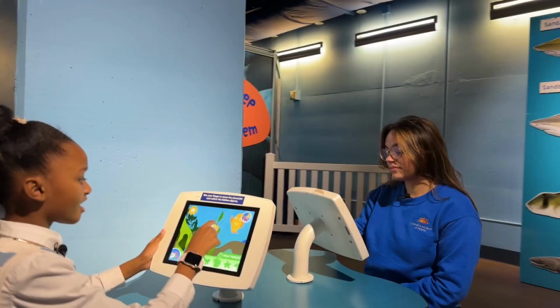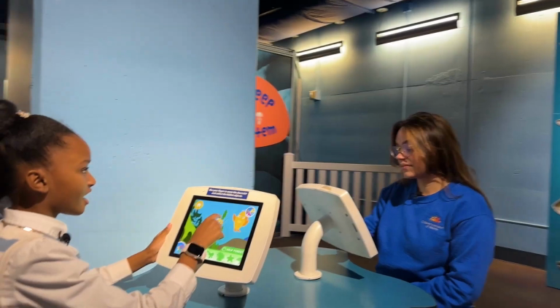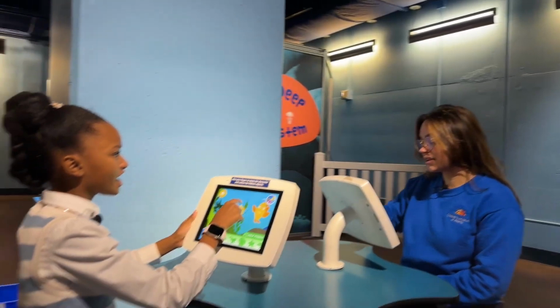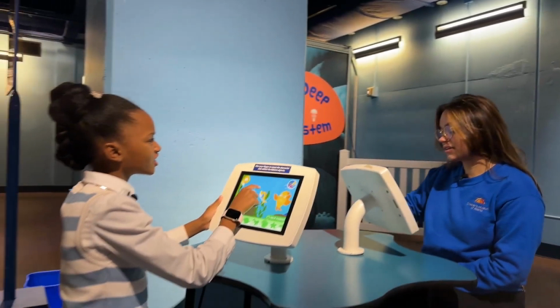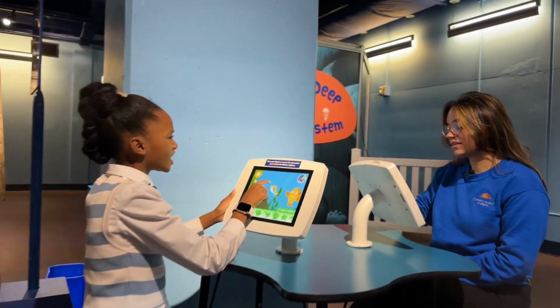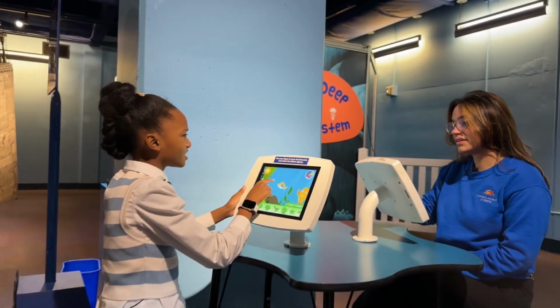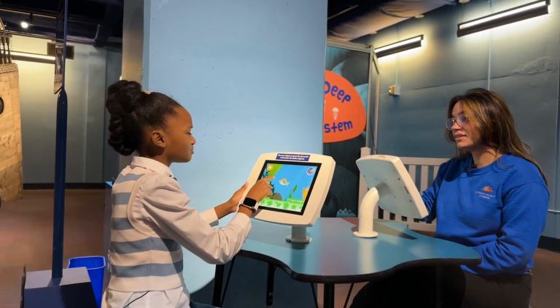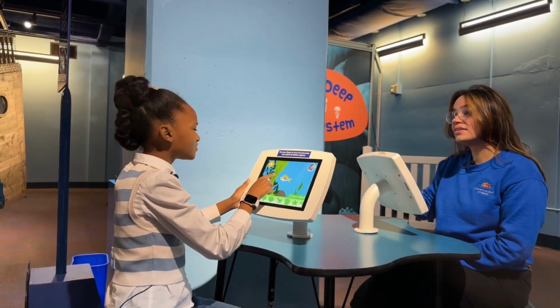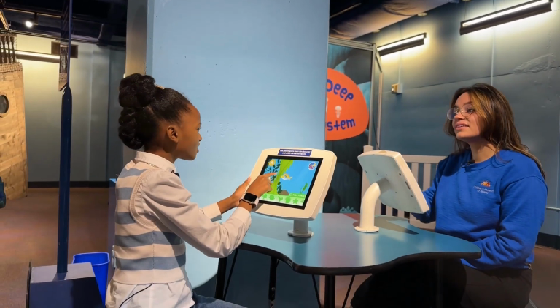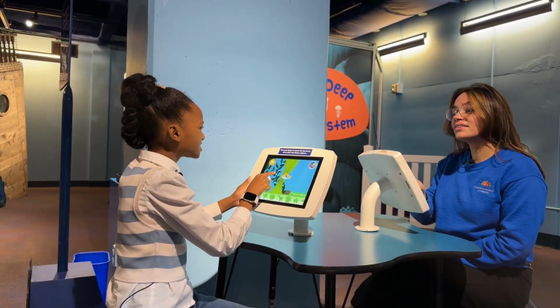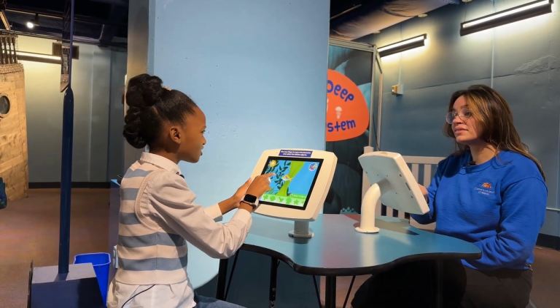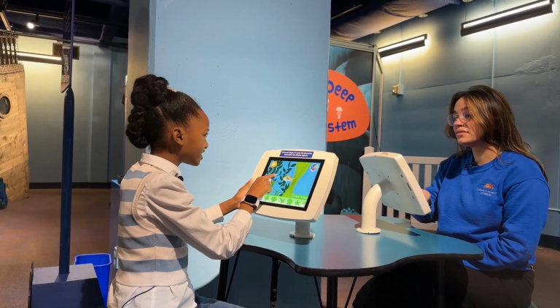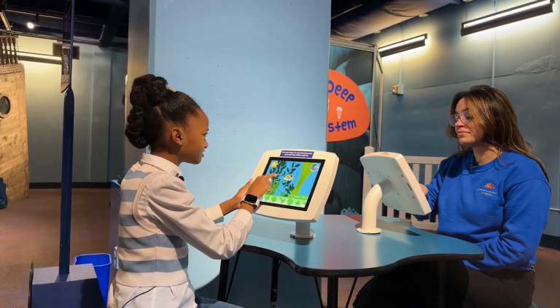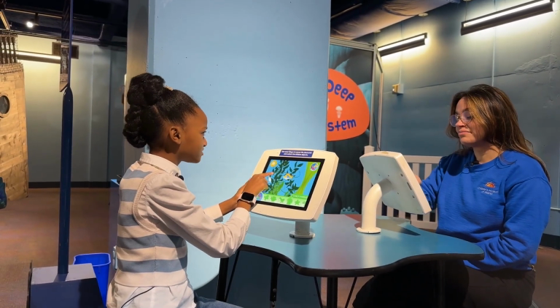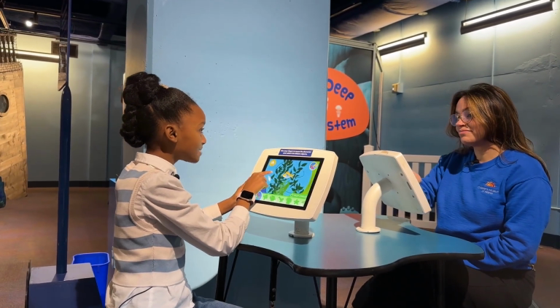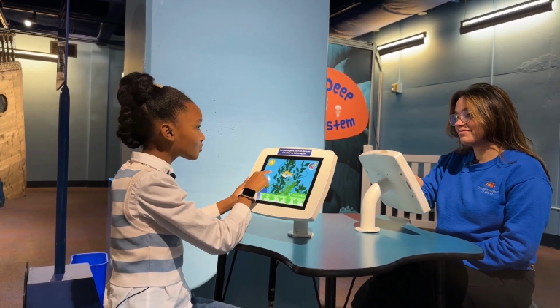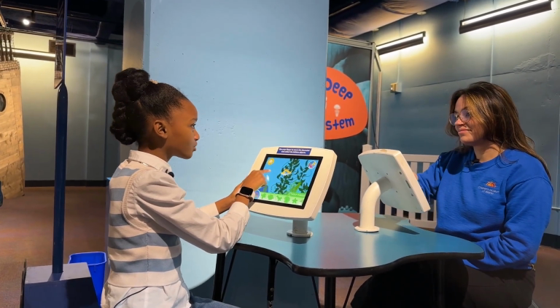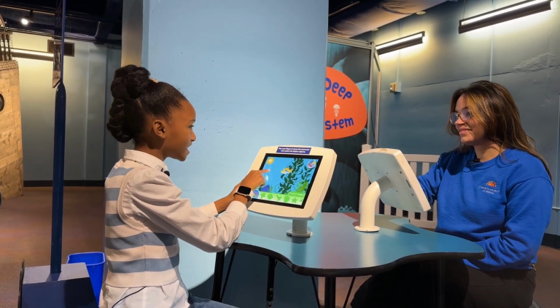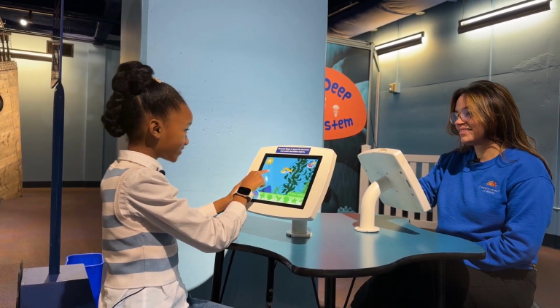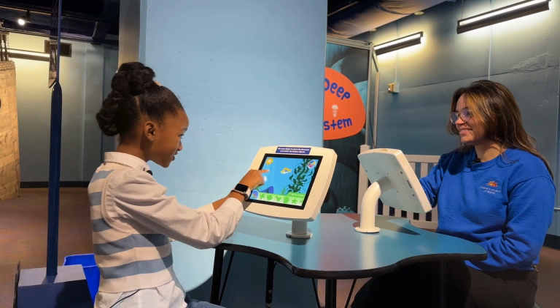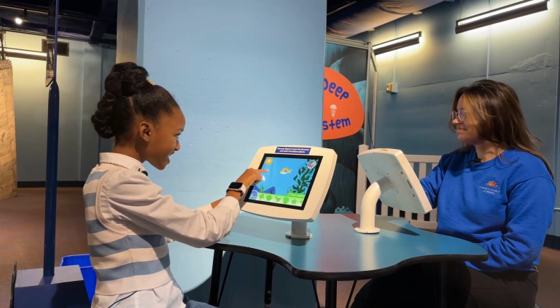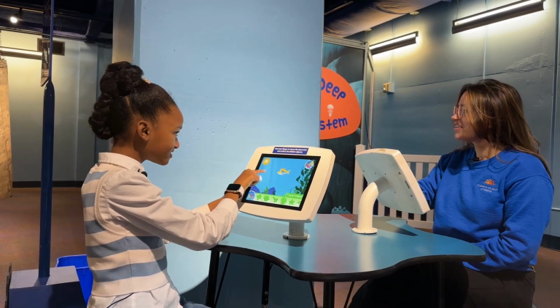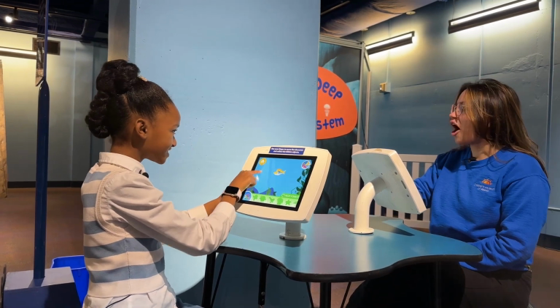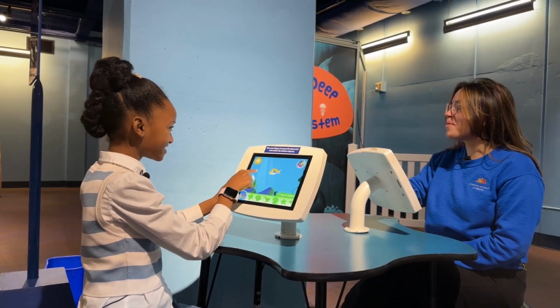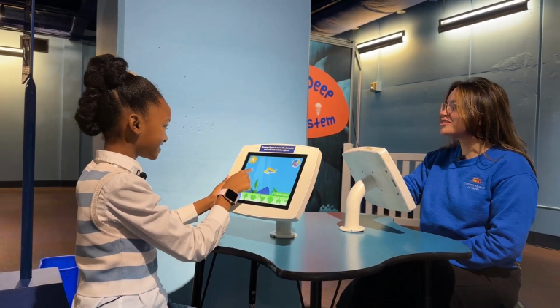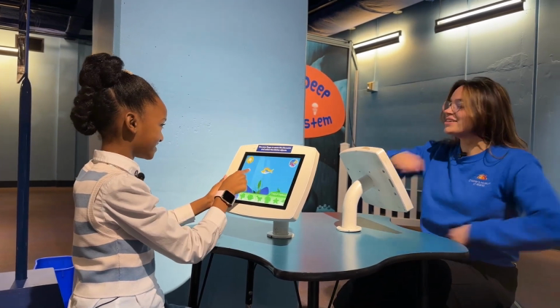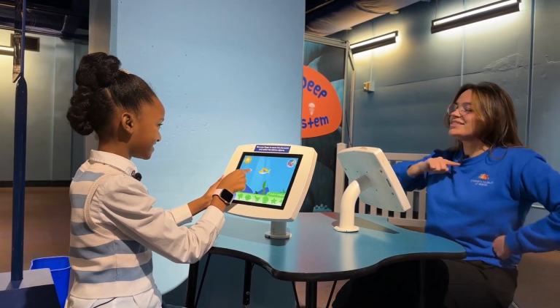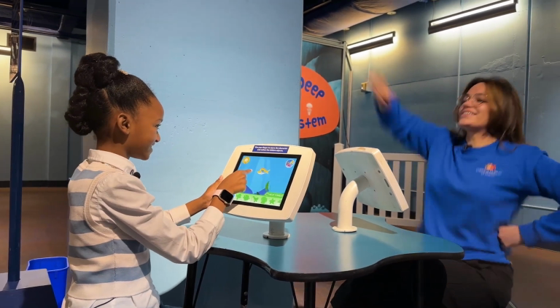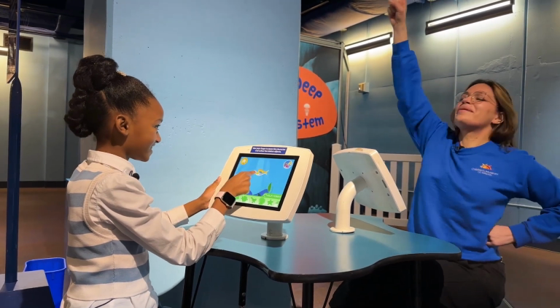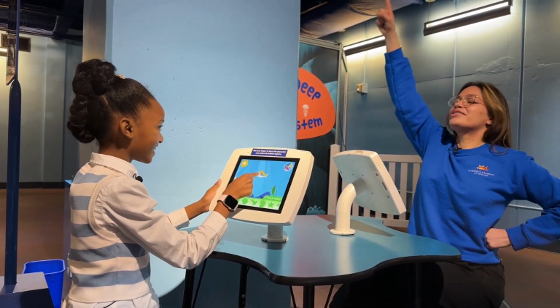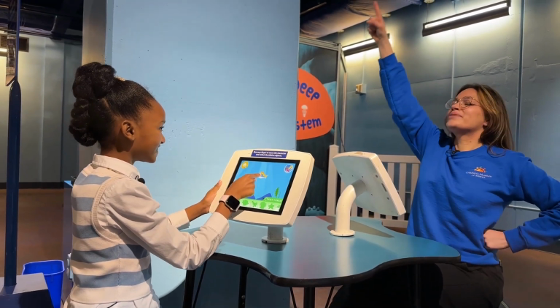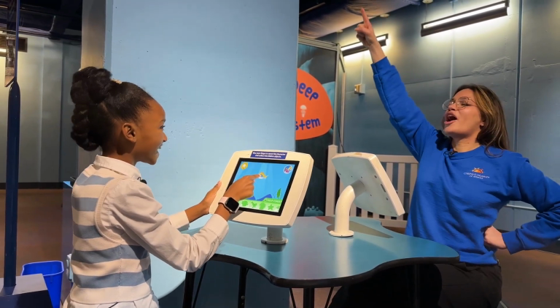Hey, RJ. We've done all this learning. Does that mean we're Reeftown Rangers now? Almost! To the clubhouse we go!